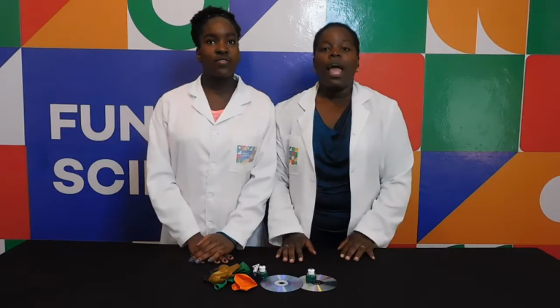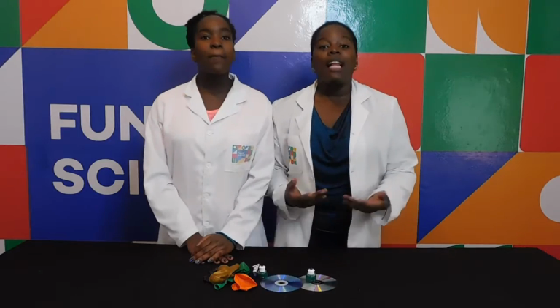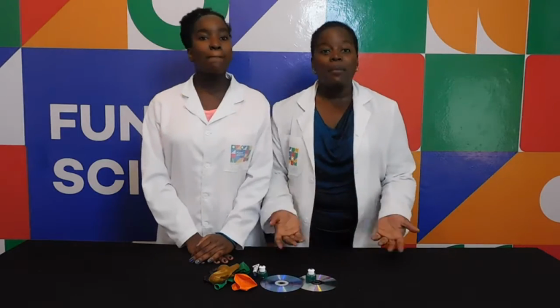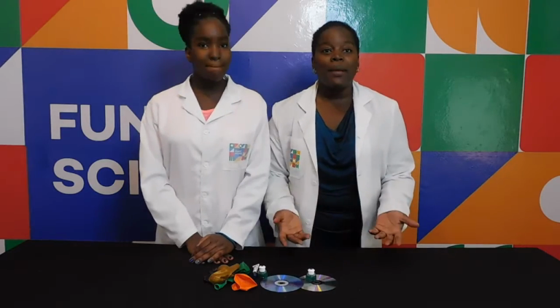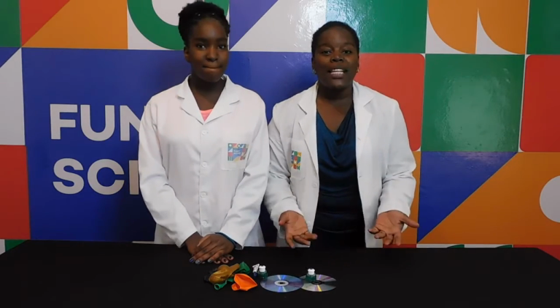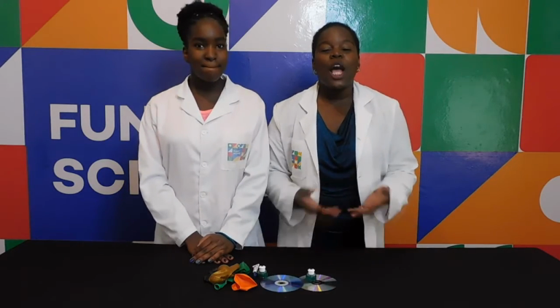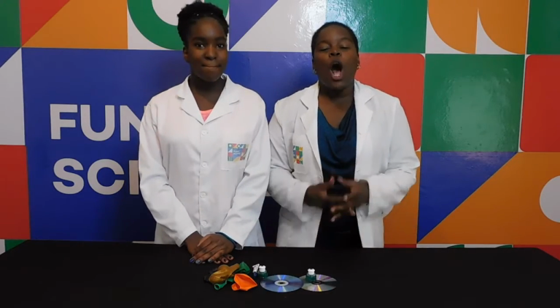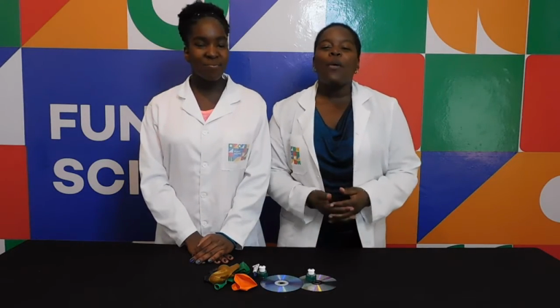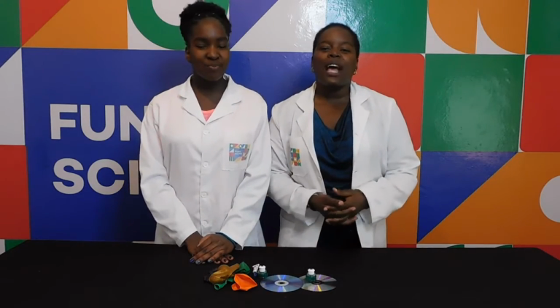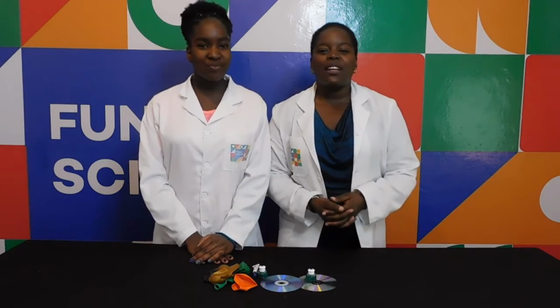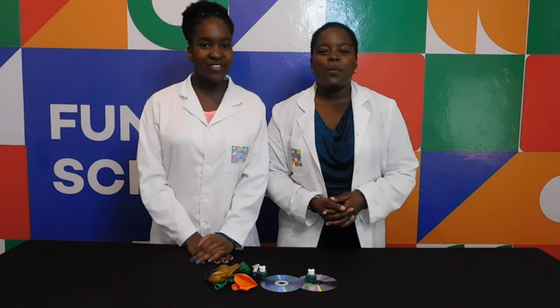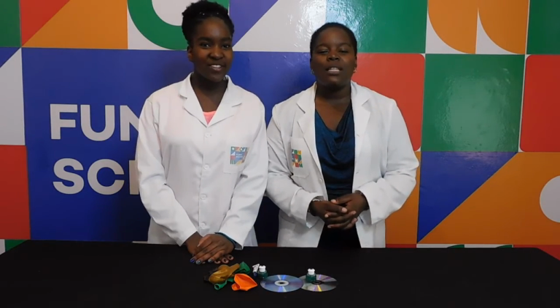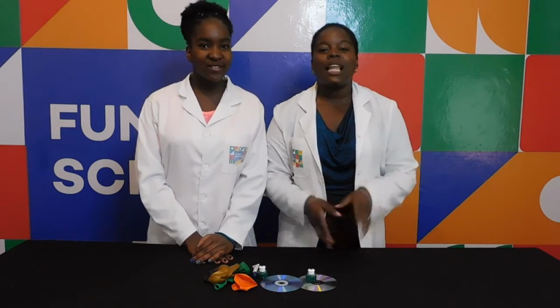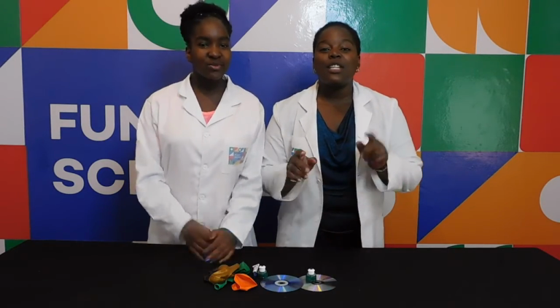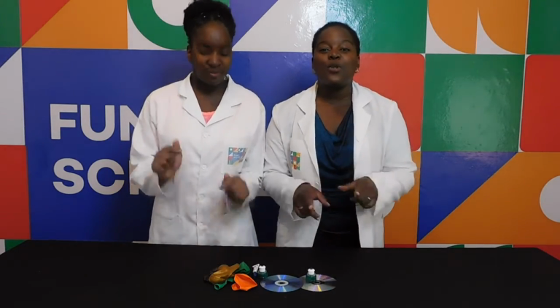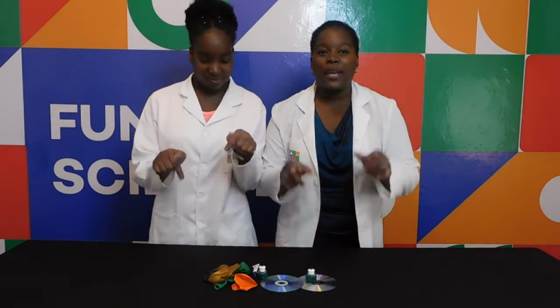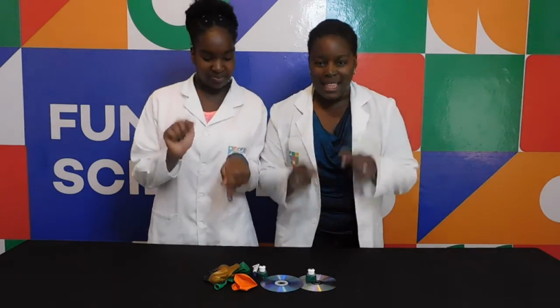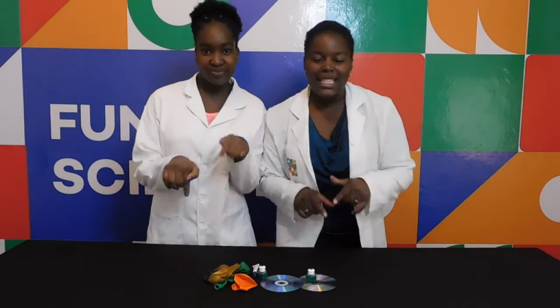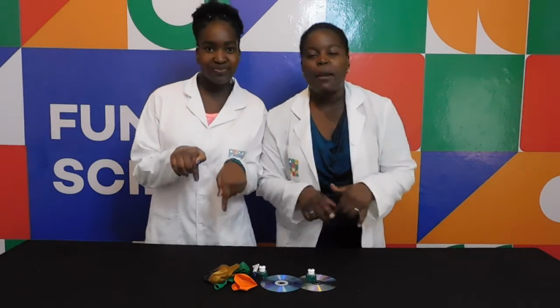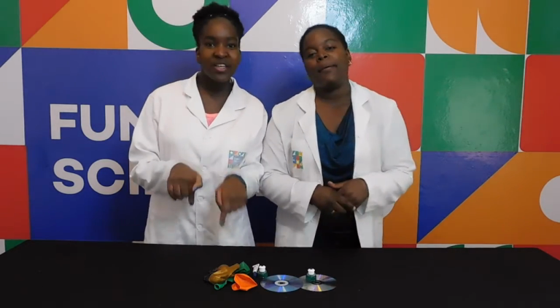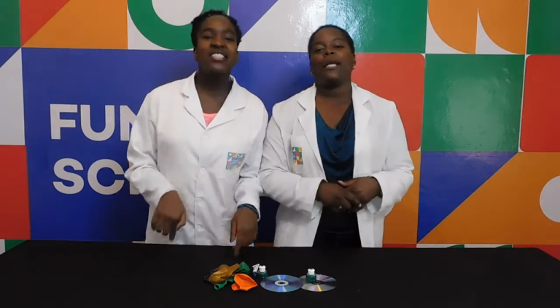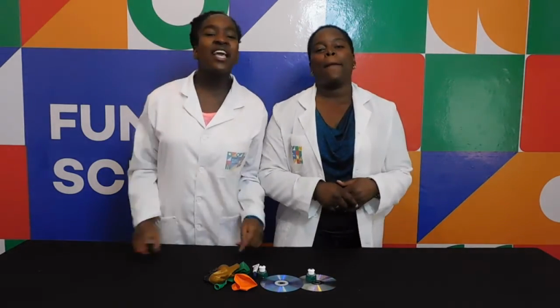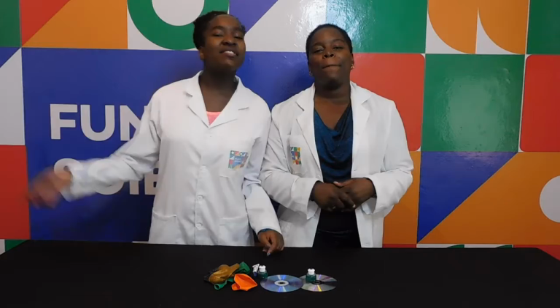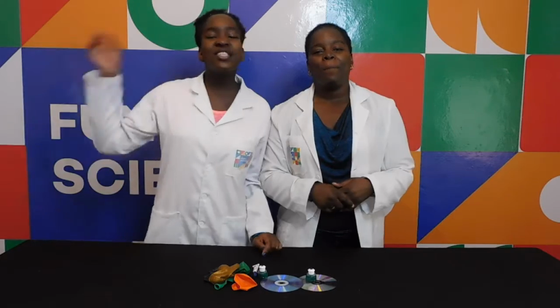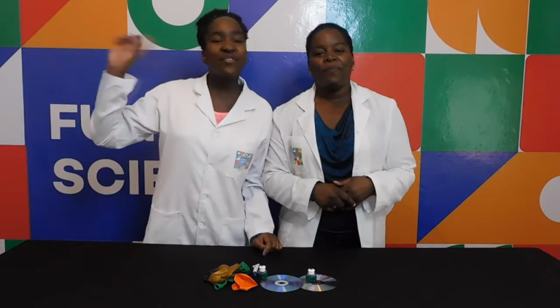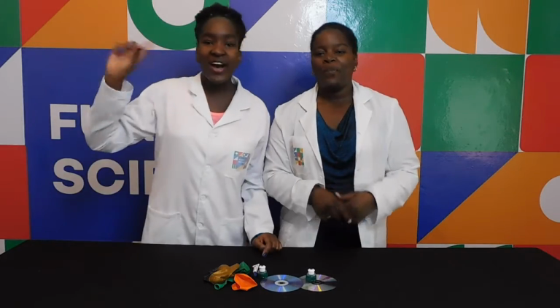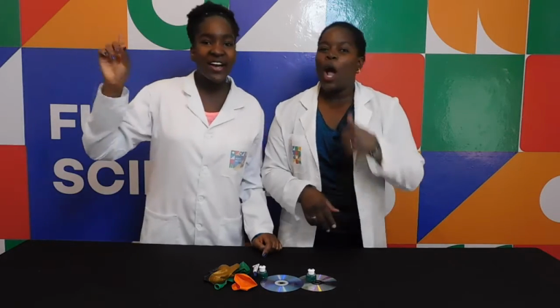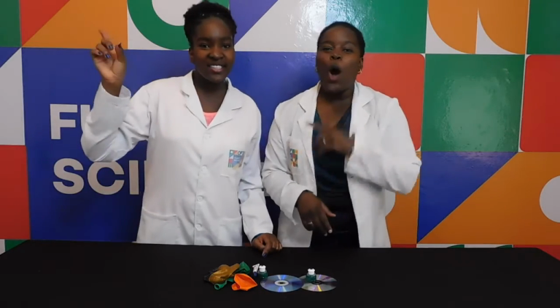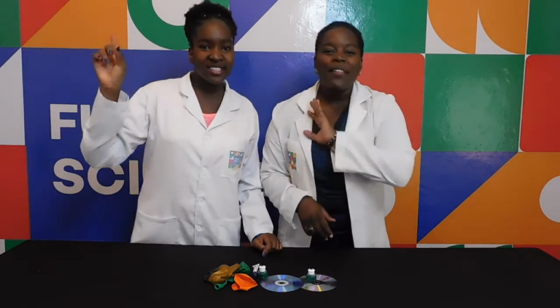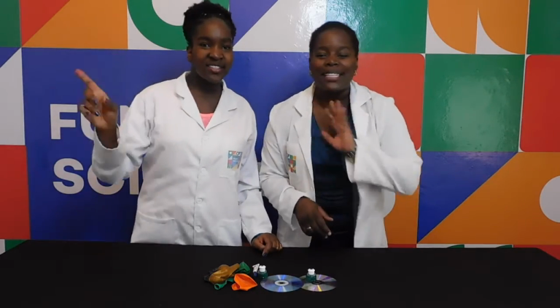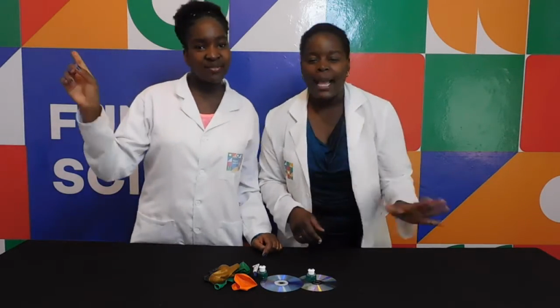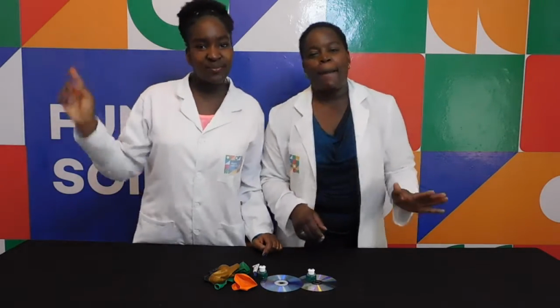And remember kids, always have an adult present when doing this experiment. Safety first! All the time!